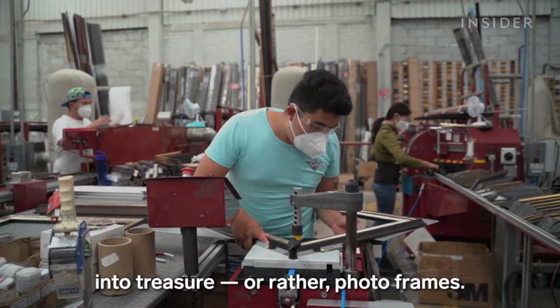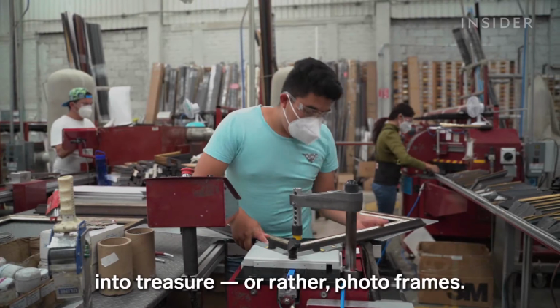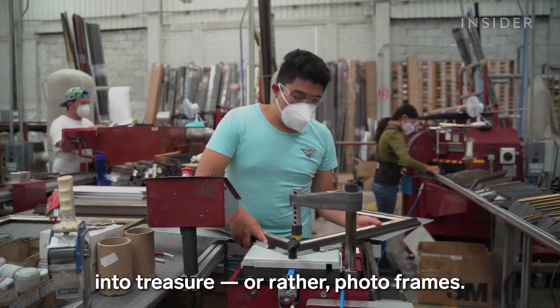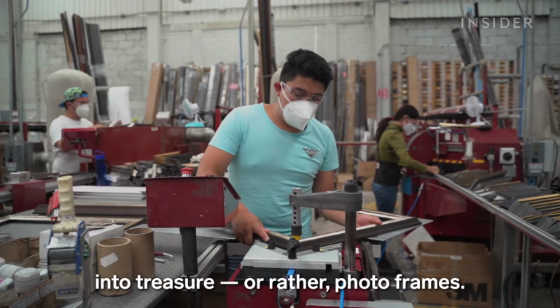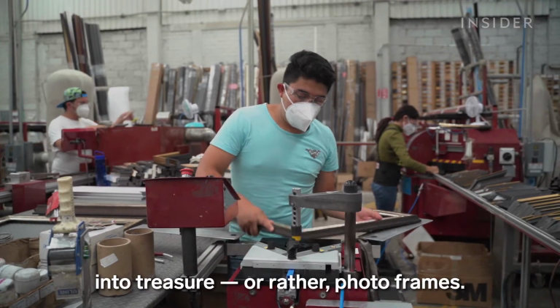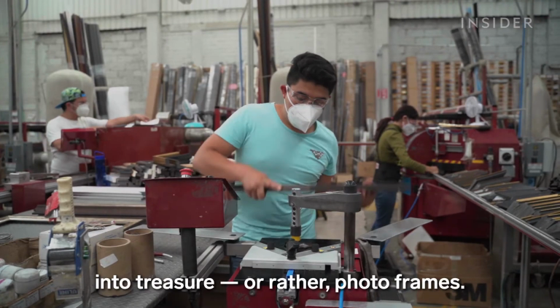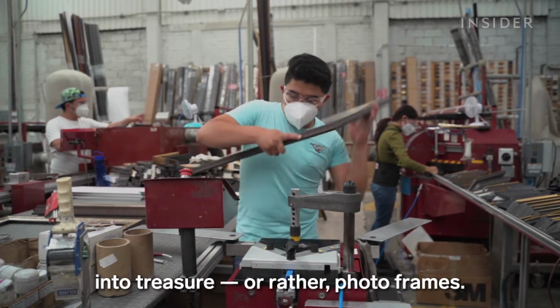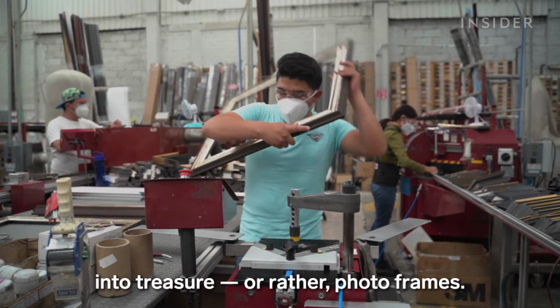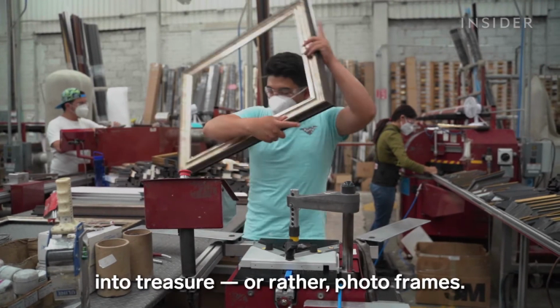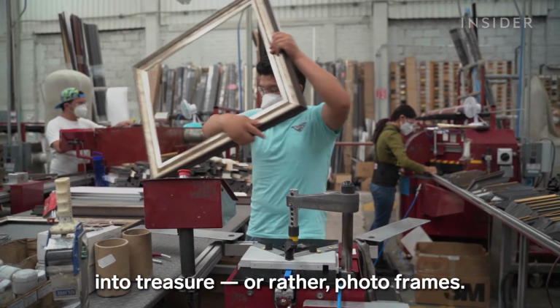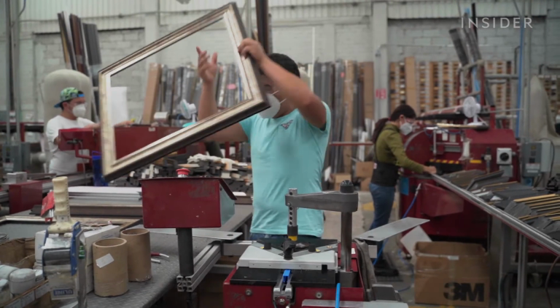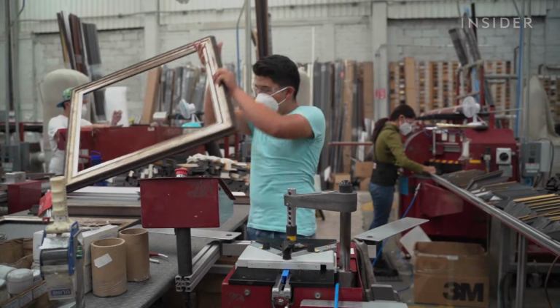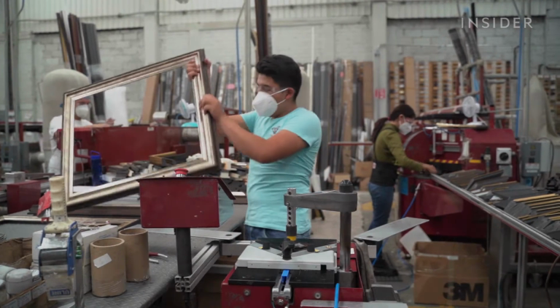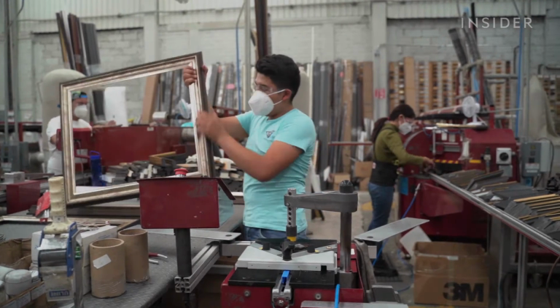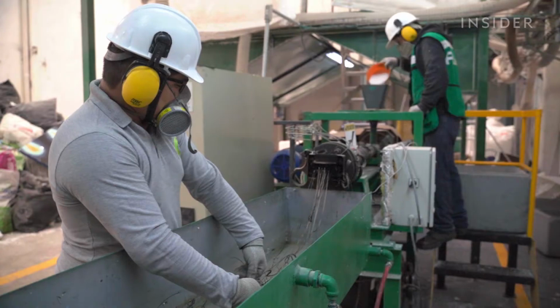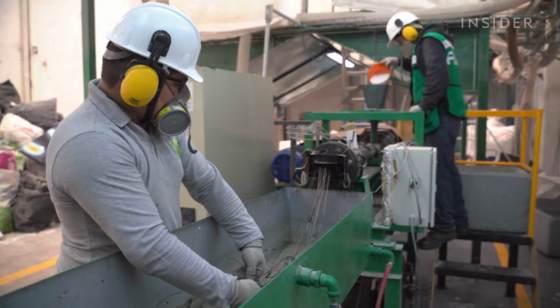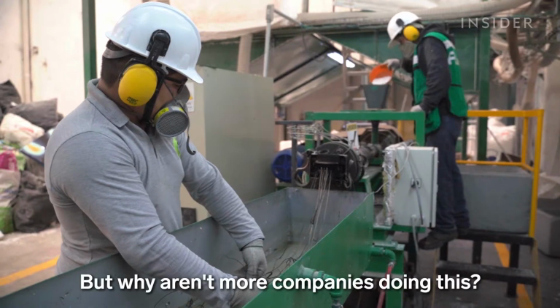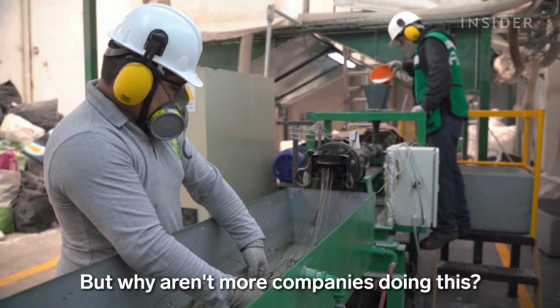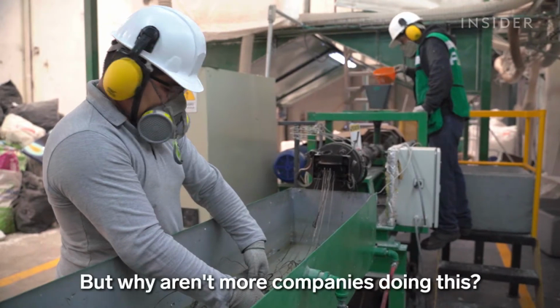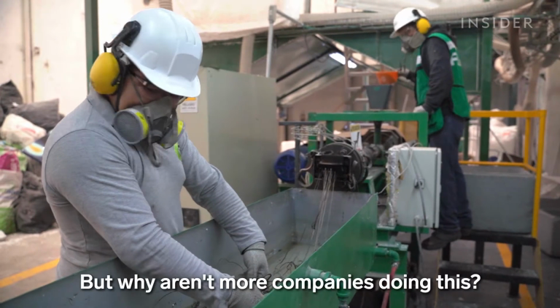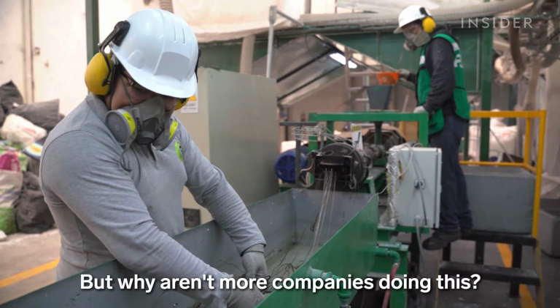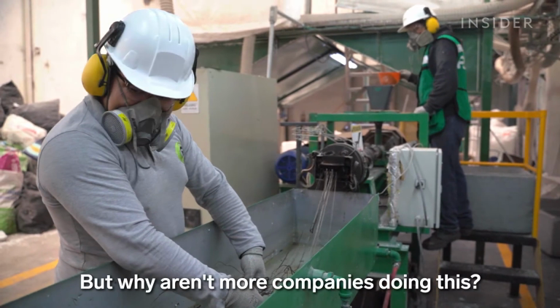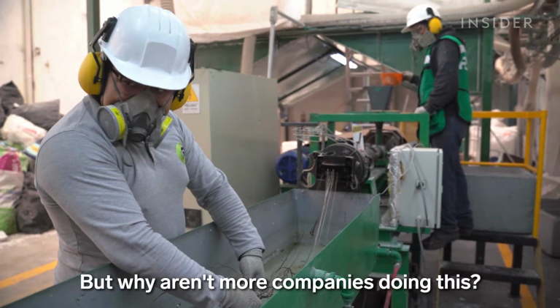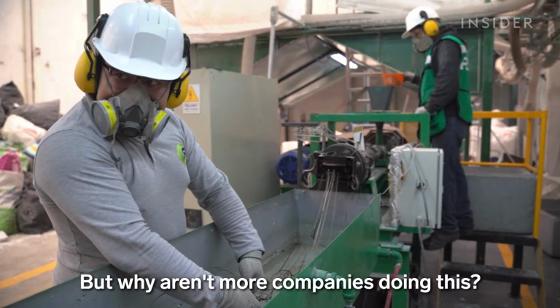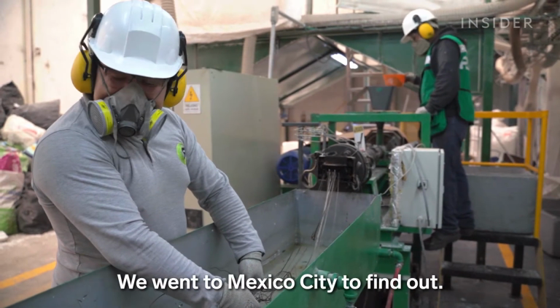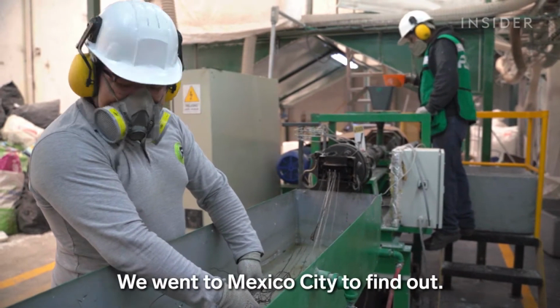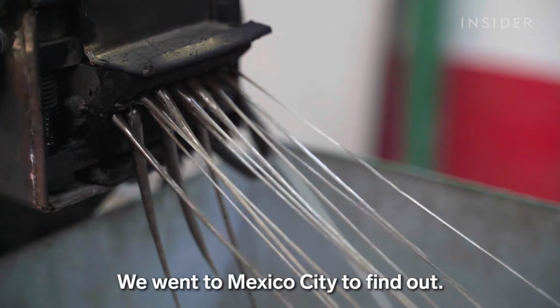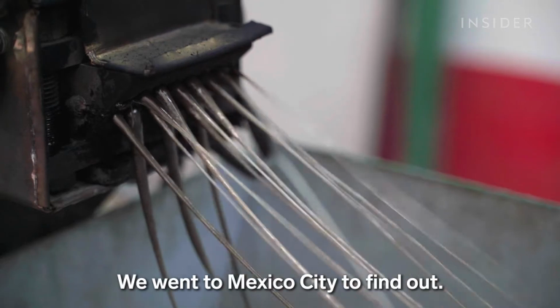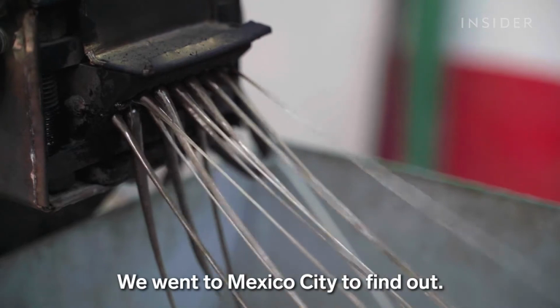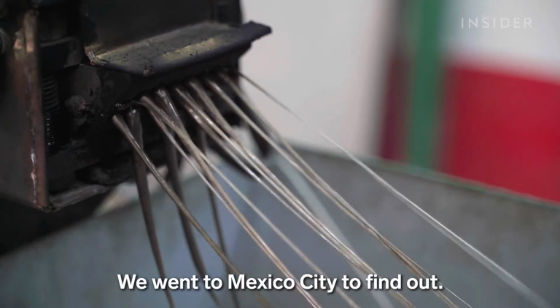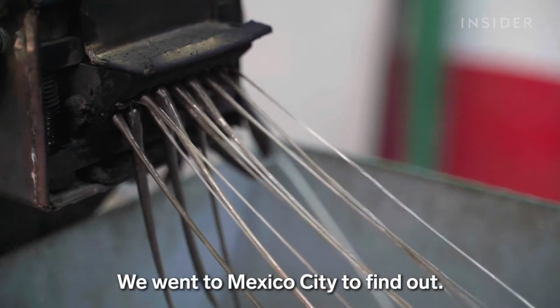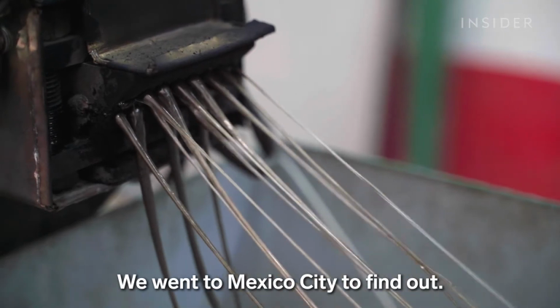Or, rather, photo frames. But why are more companies not doing this? We went to Mexico City to find out.